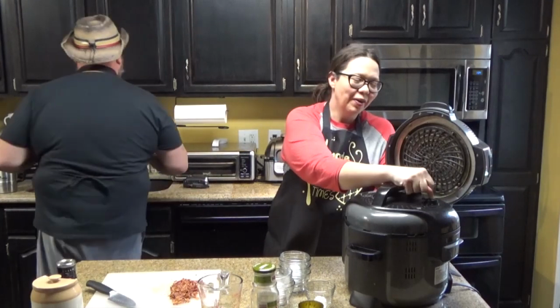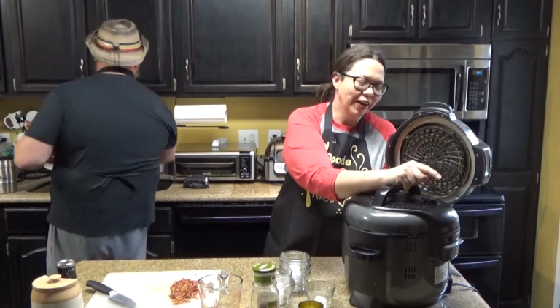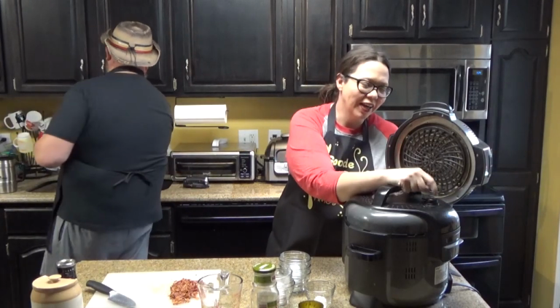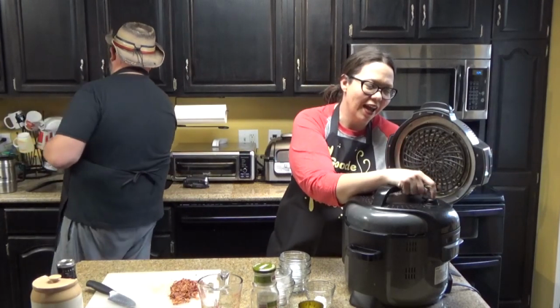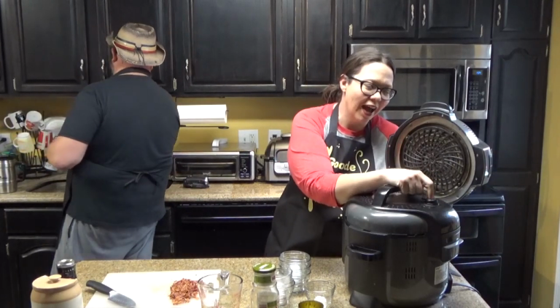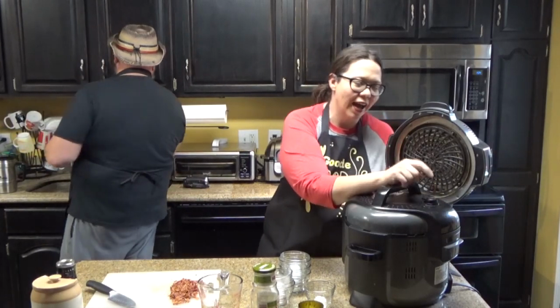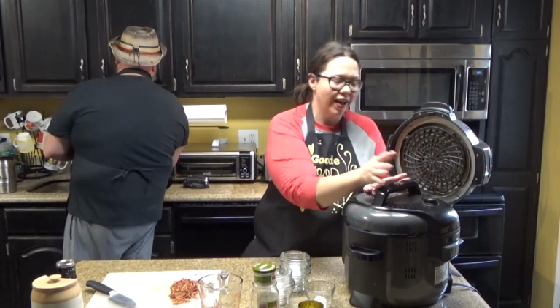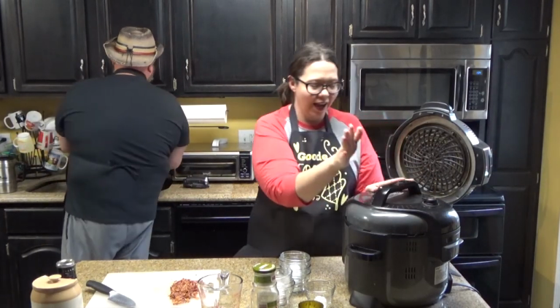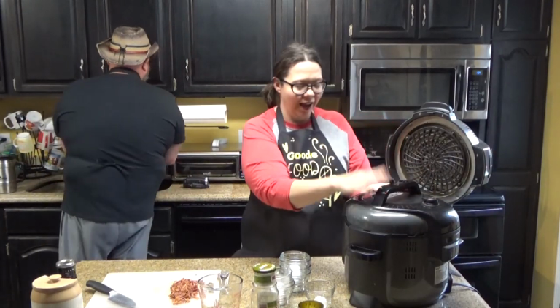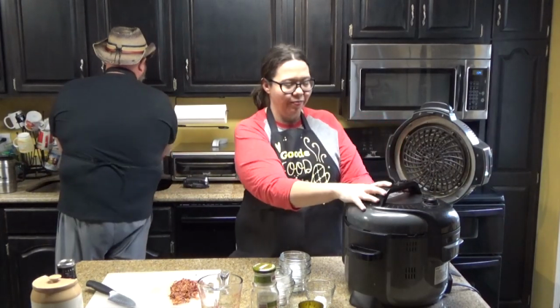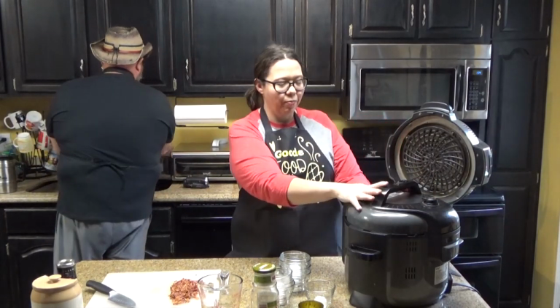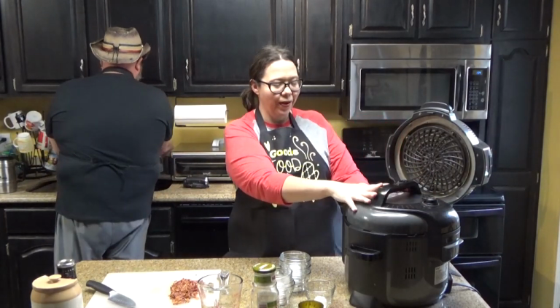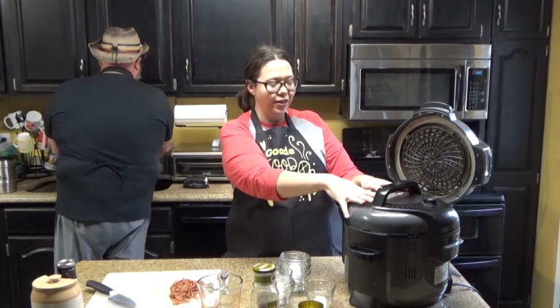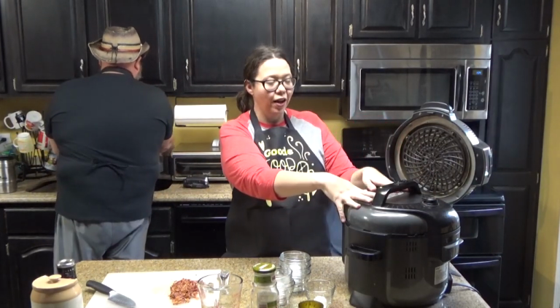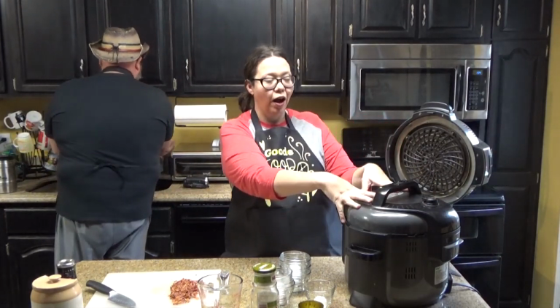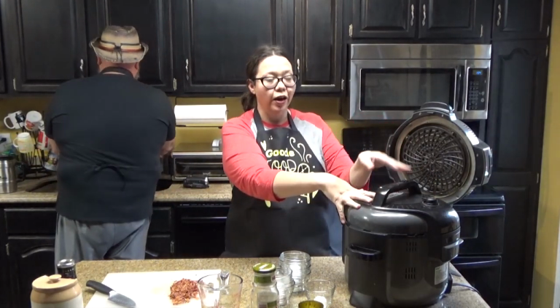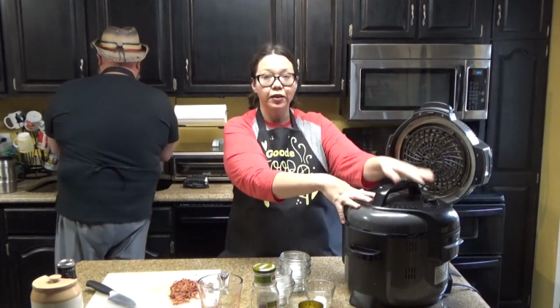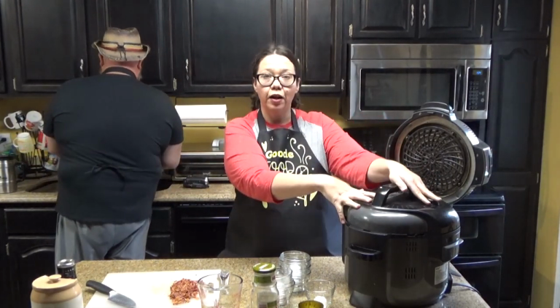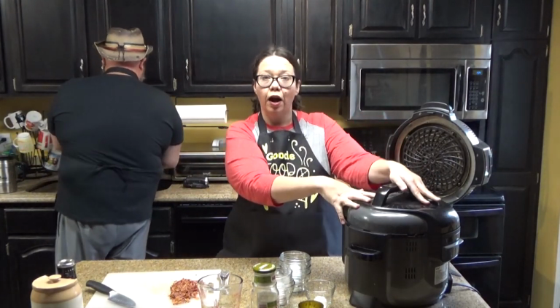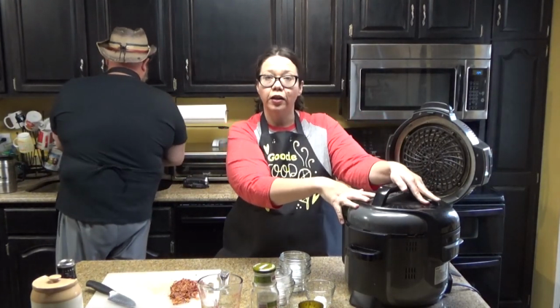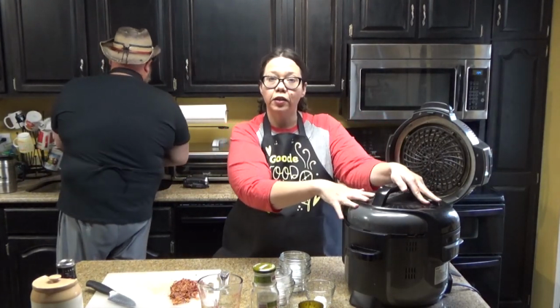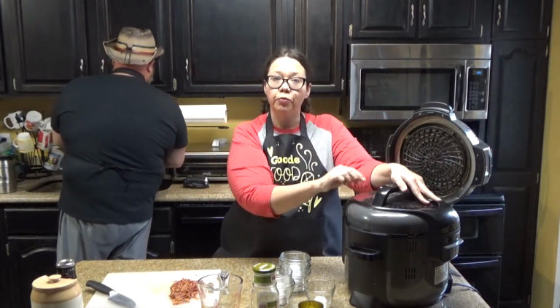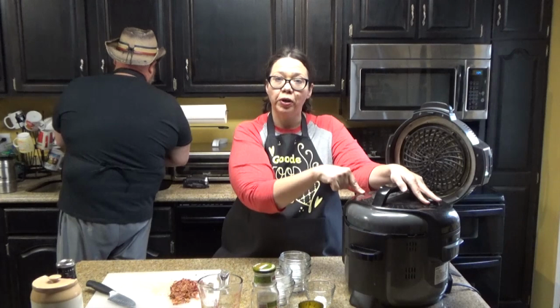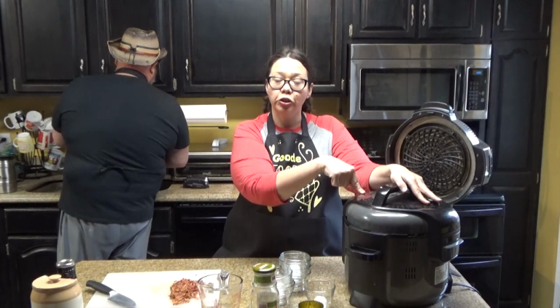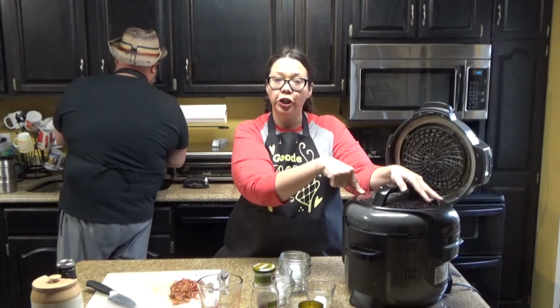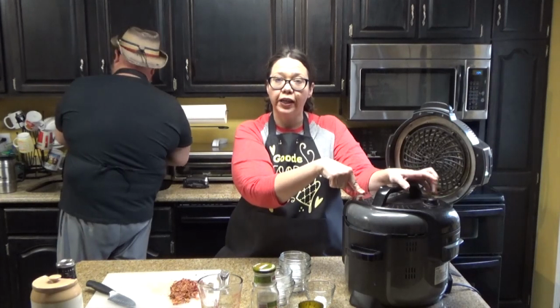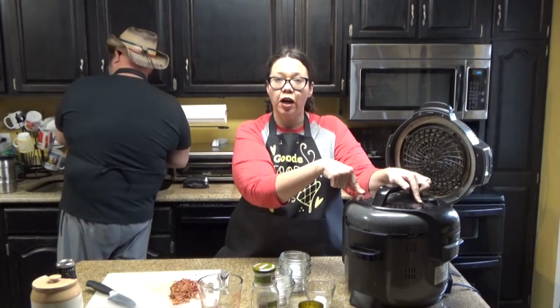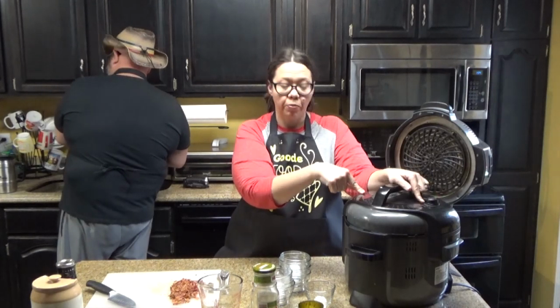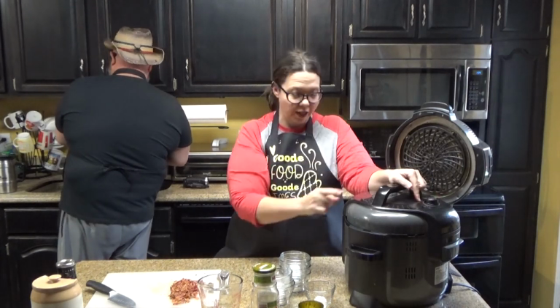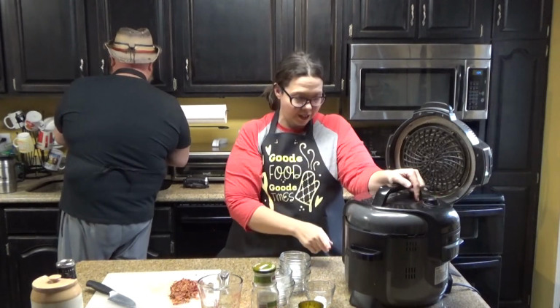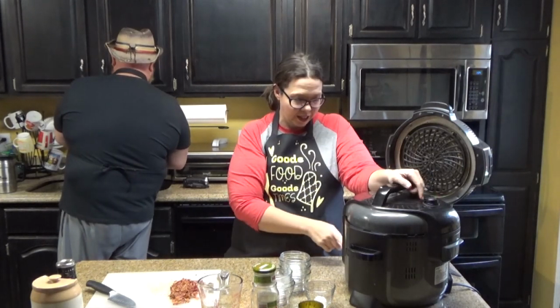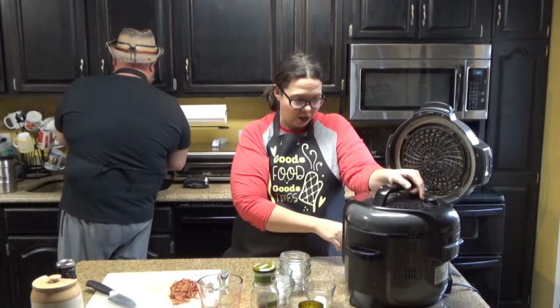We're going to put our pressure cooker lid on and put it to seal.